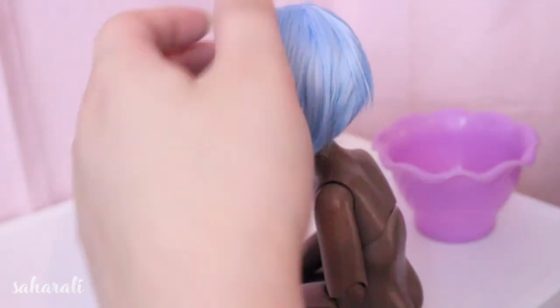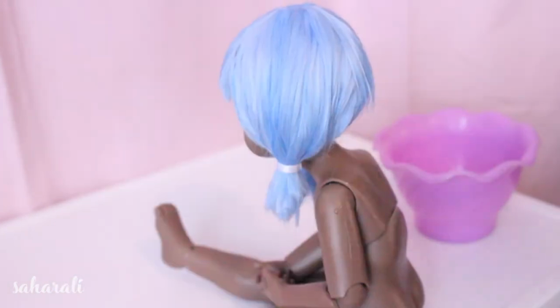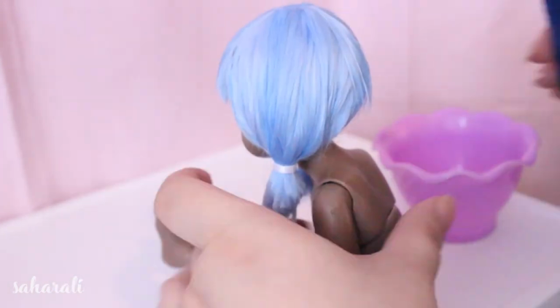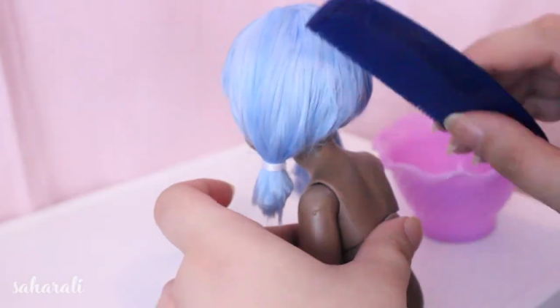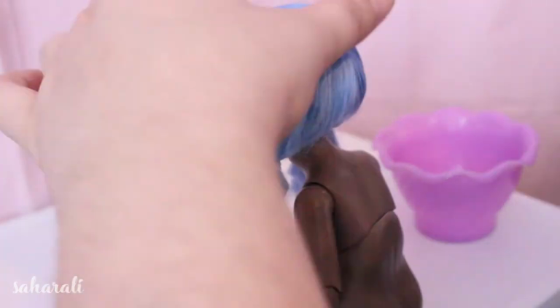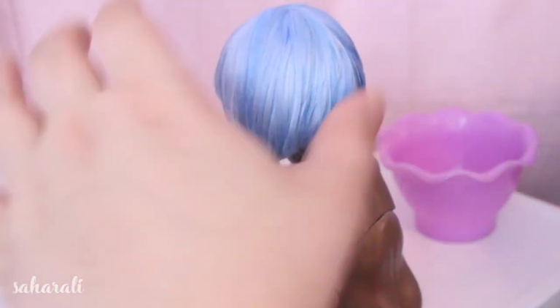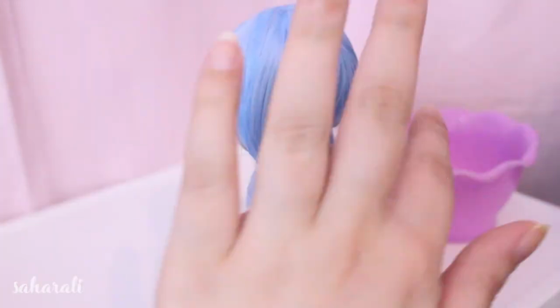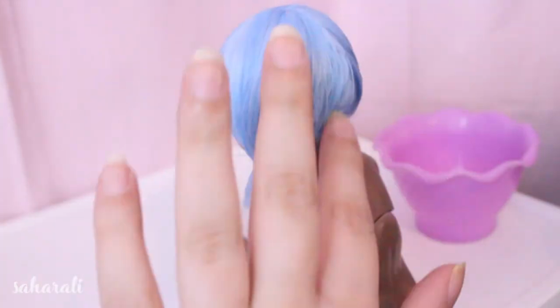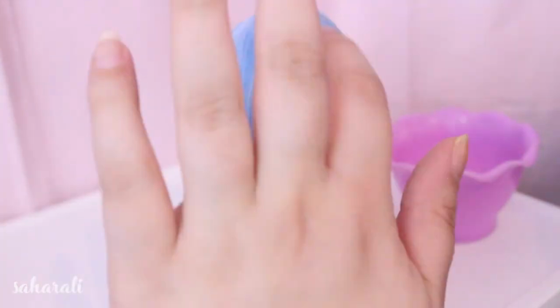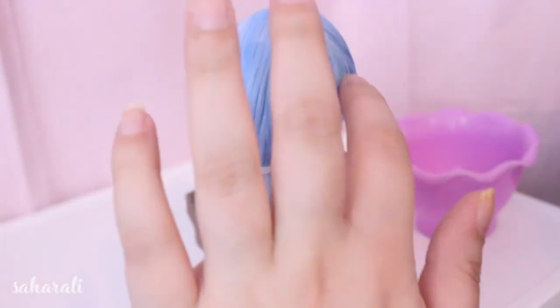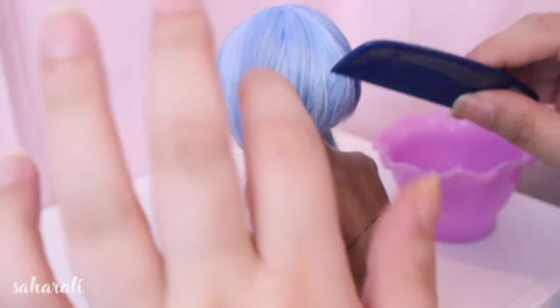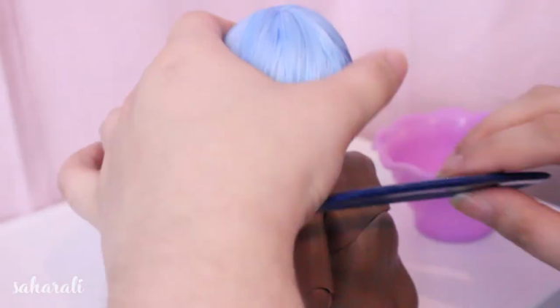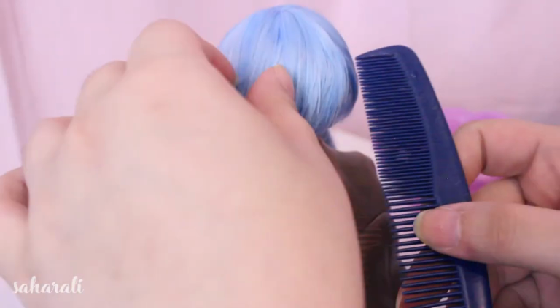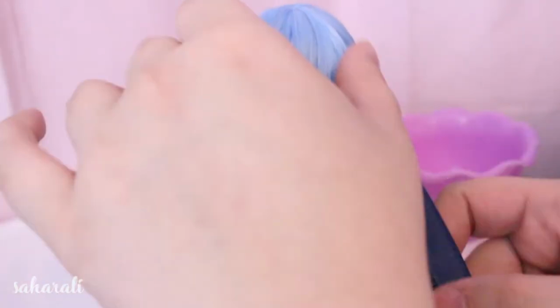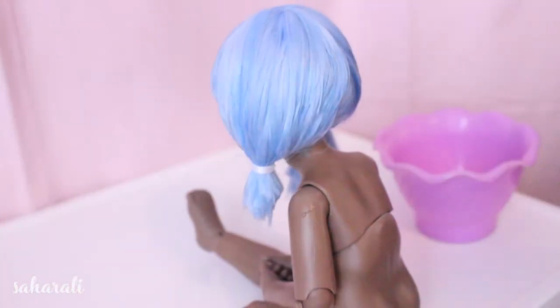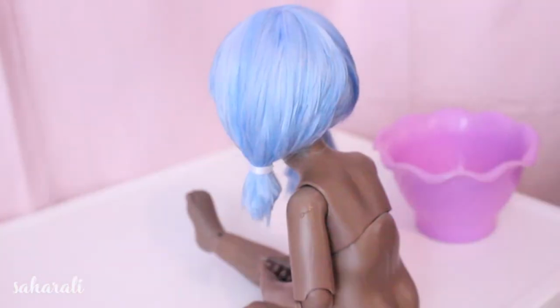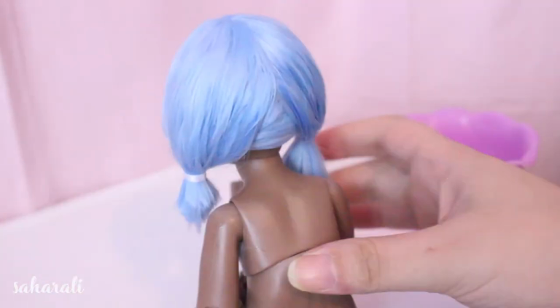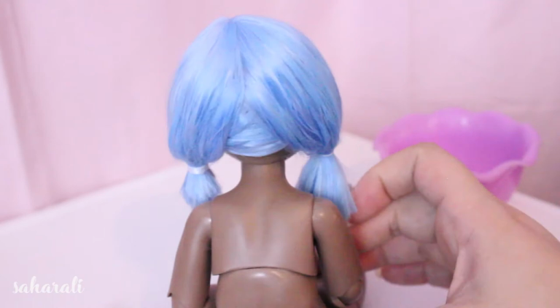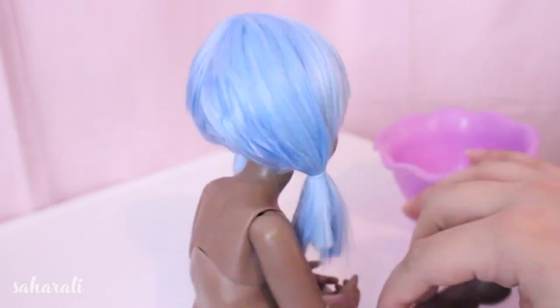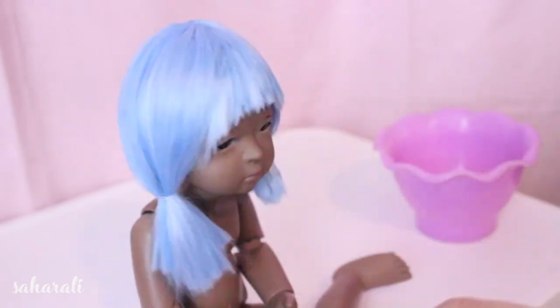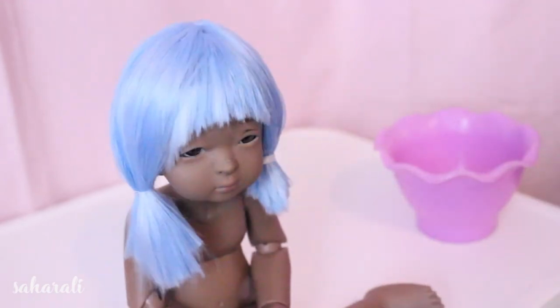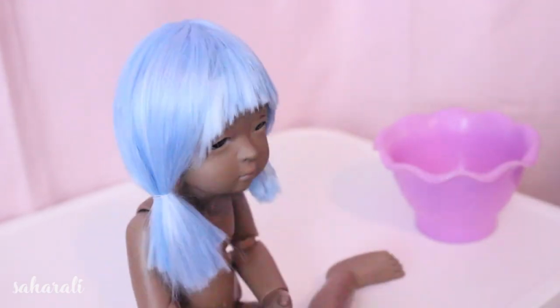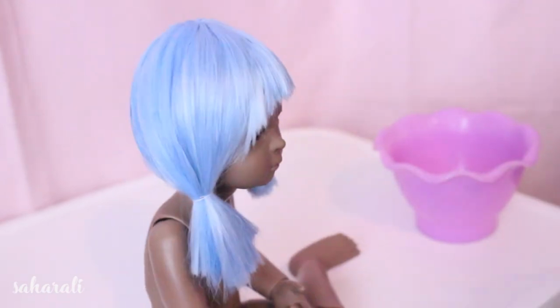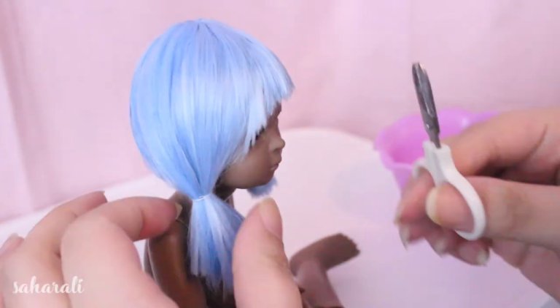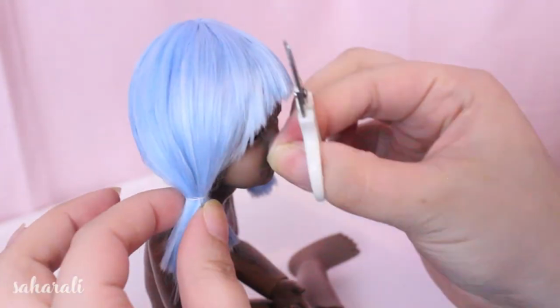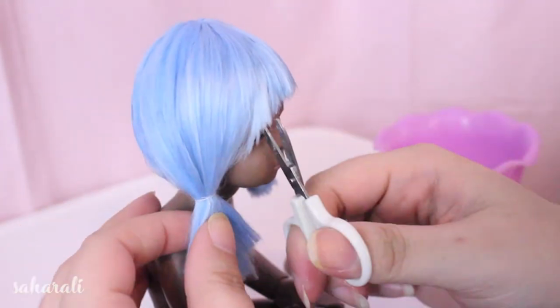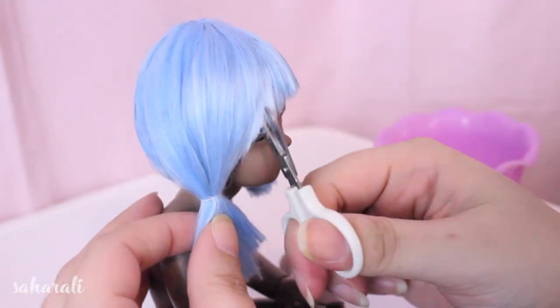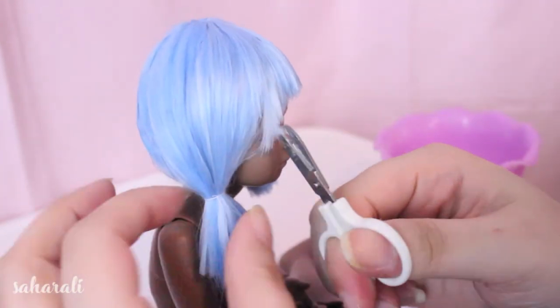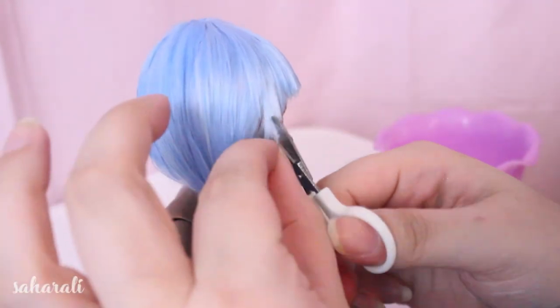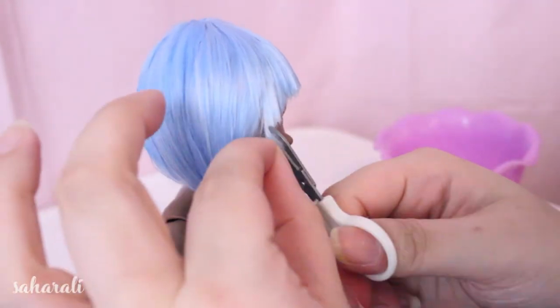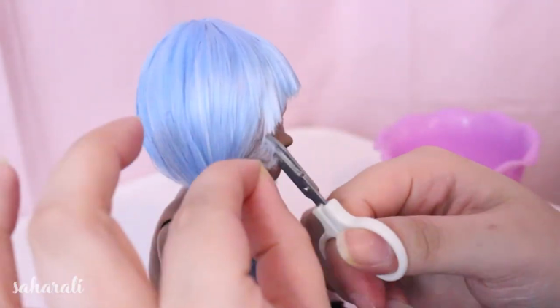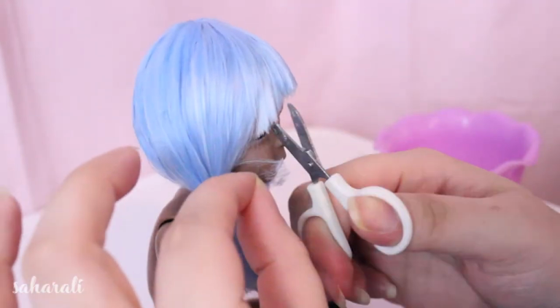Keep styling until you're happy with it. I kept coming back to the side of the fringe just because I wasn't satisfied.